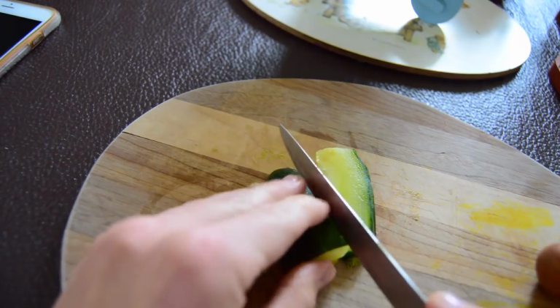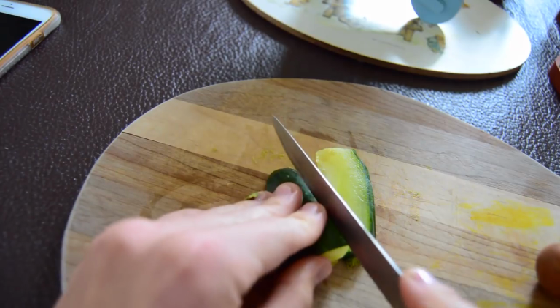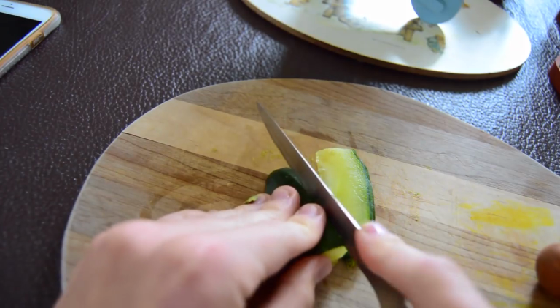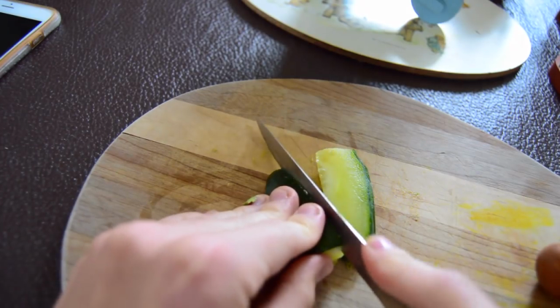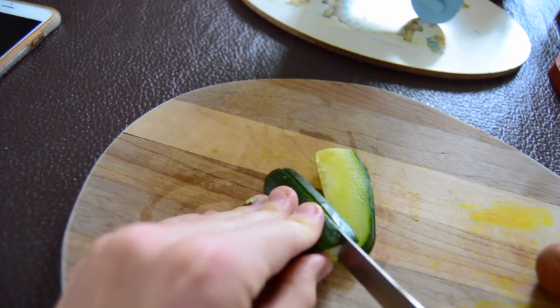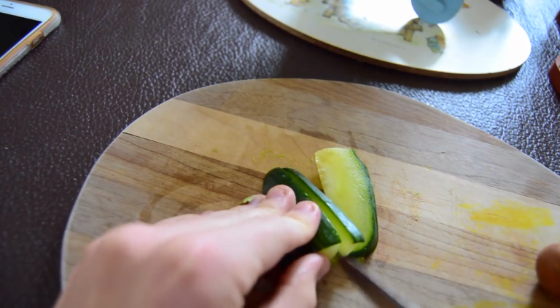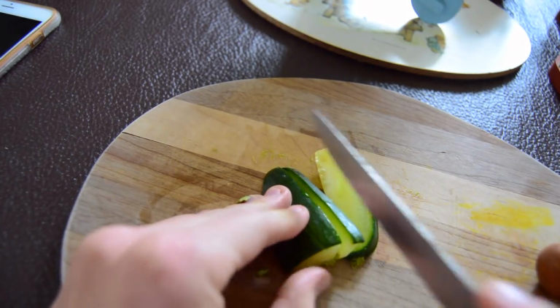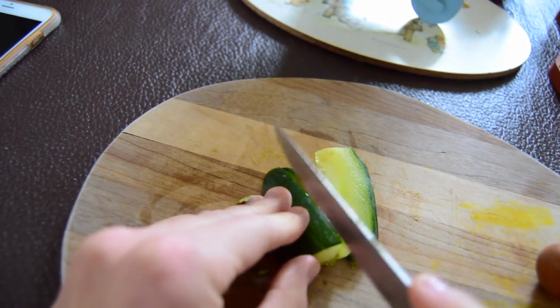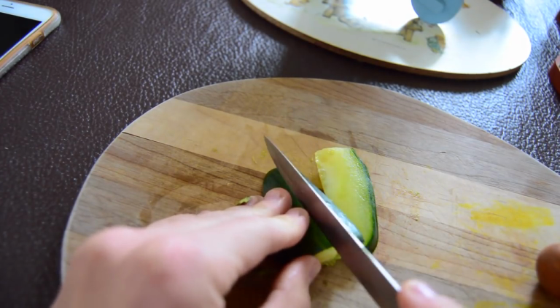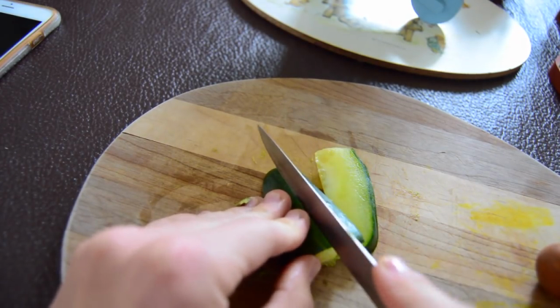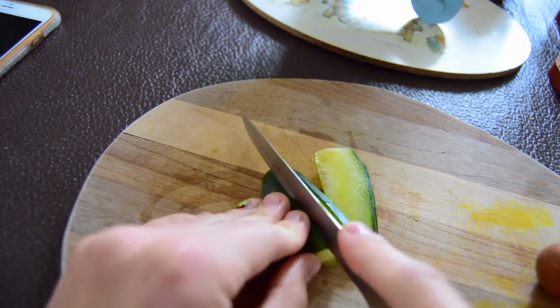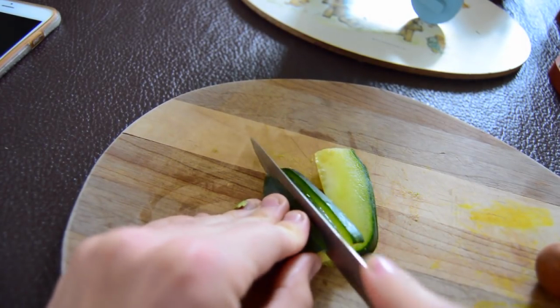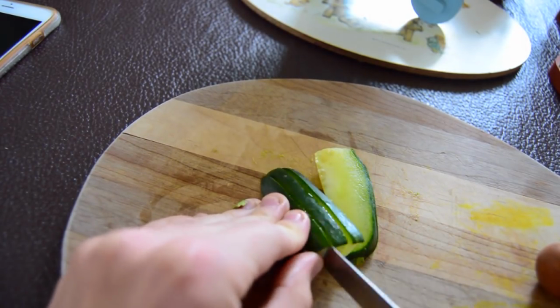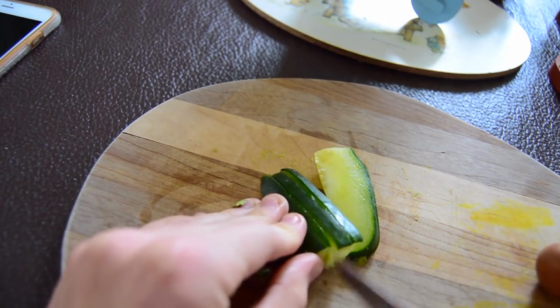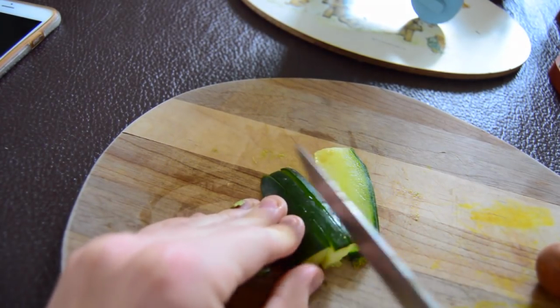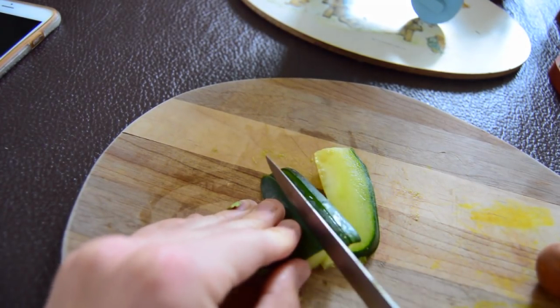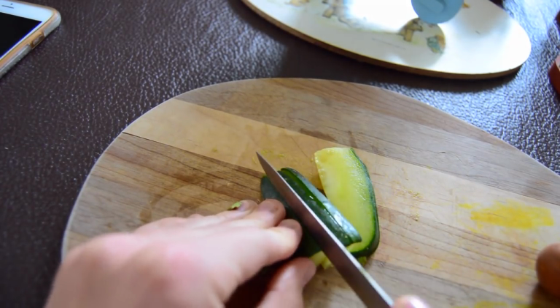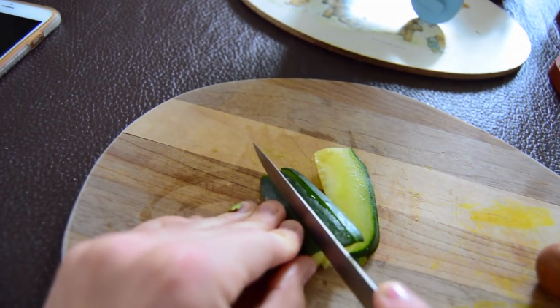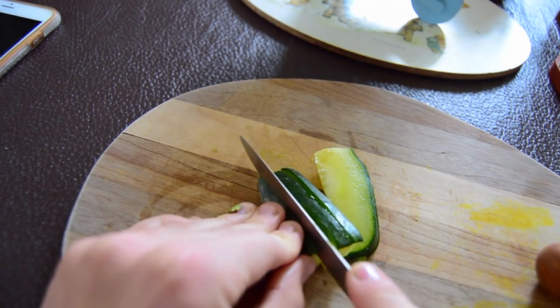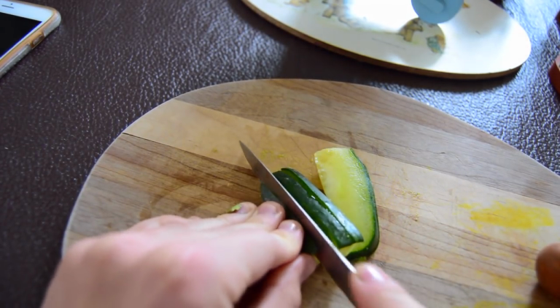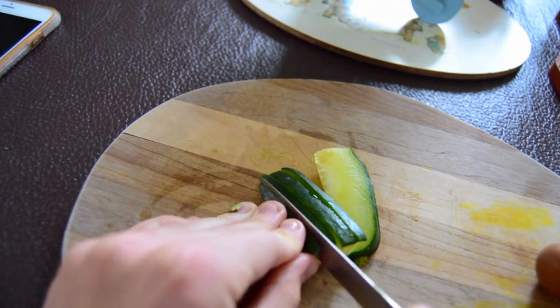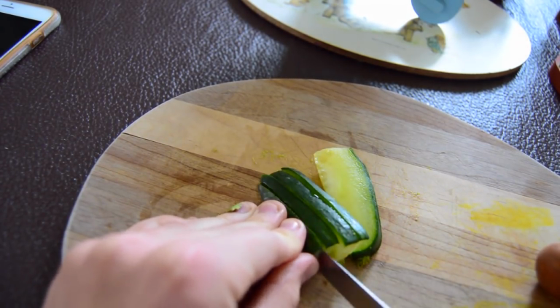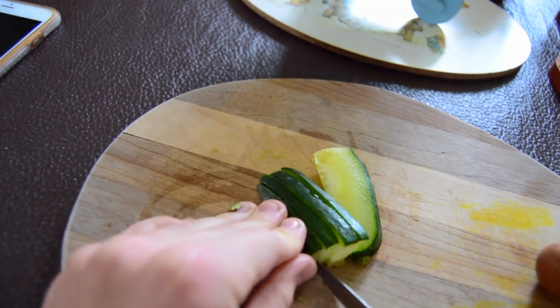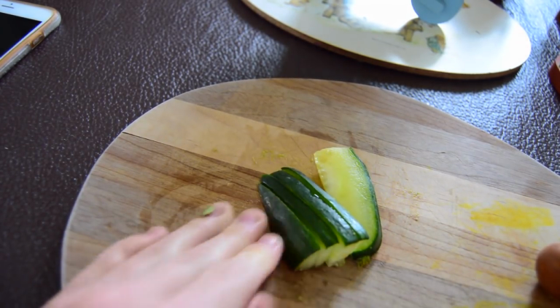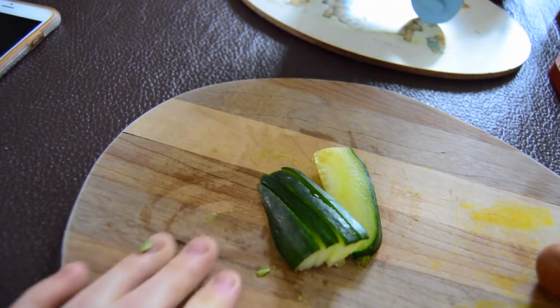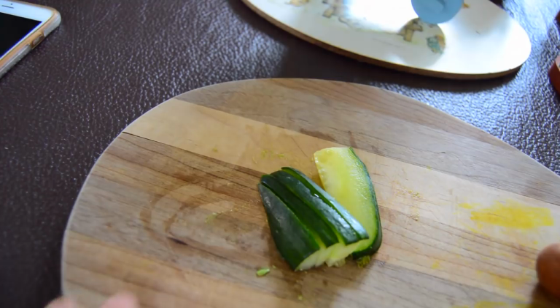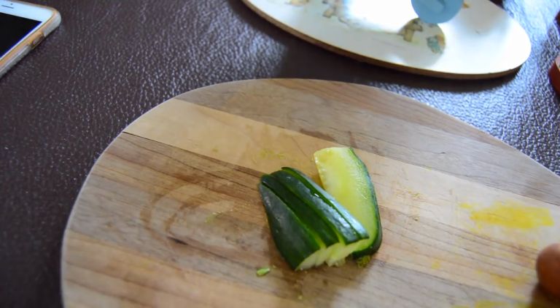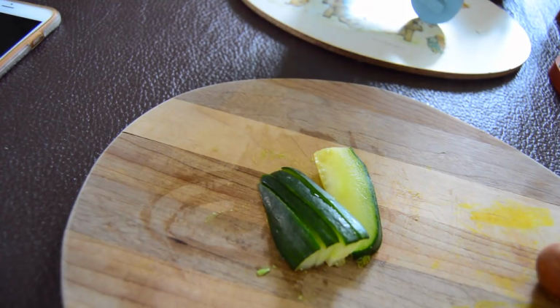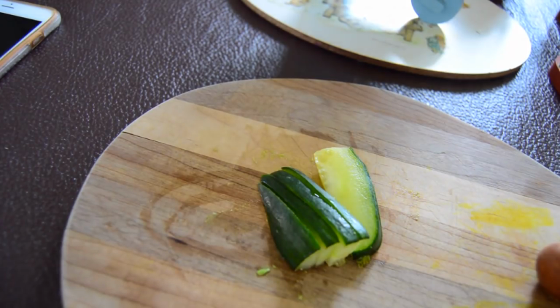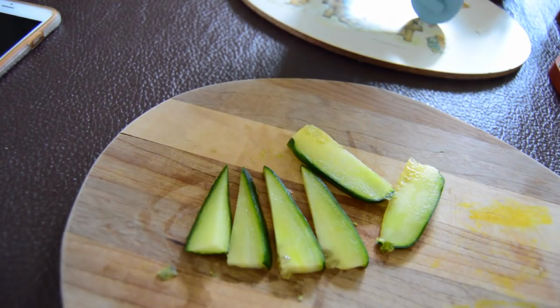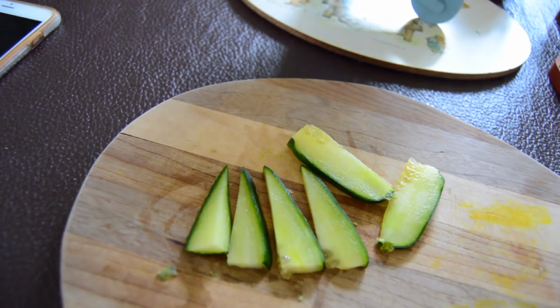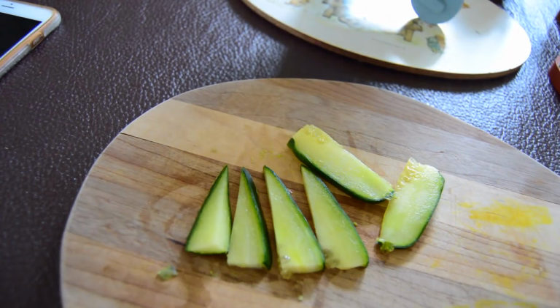And this probably goes without saying, but I'm just going to chop the cucumber into little slices to put in the sushi.